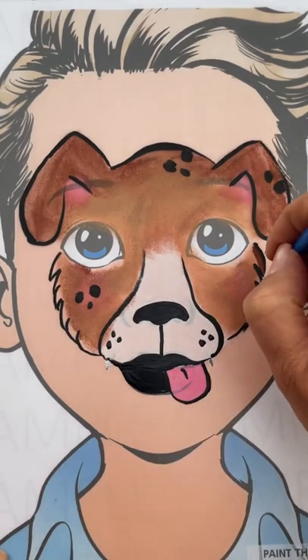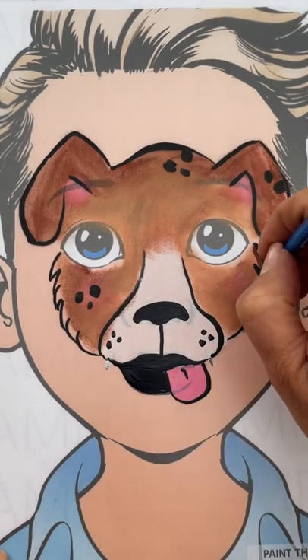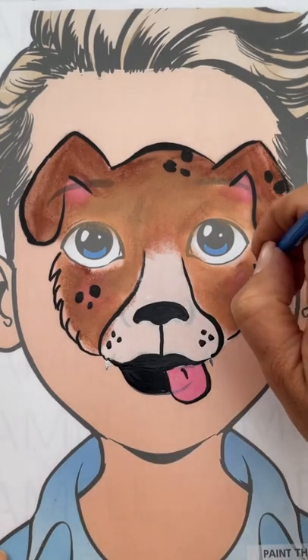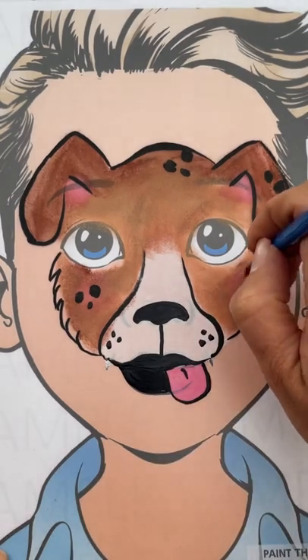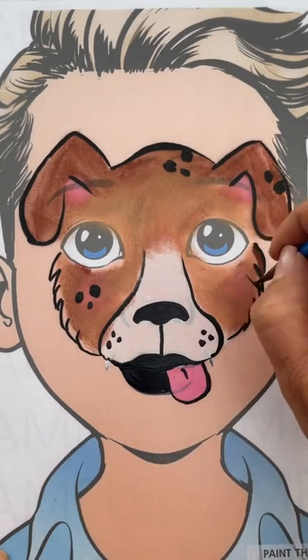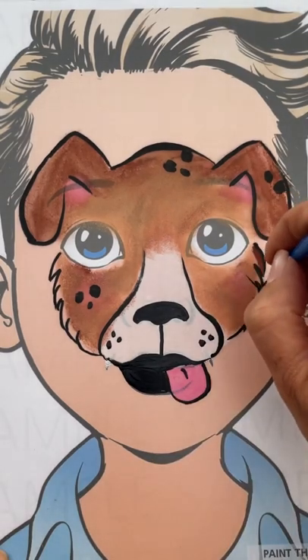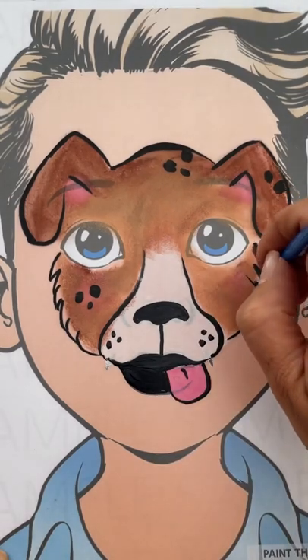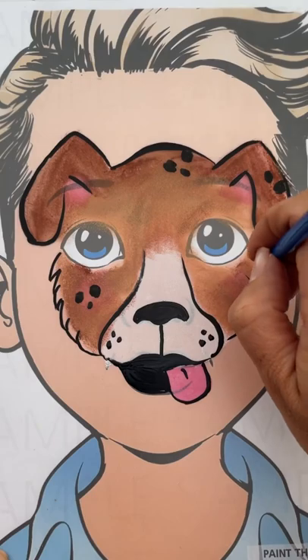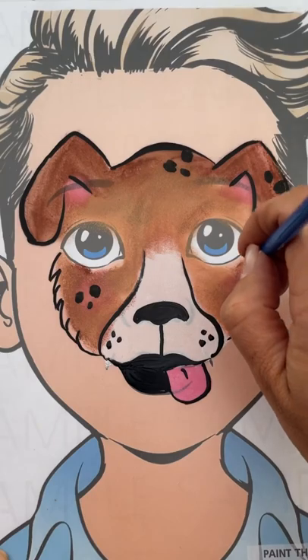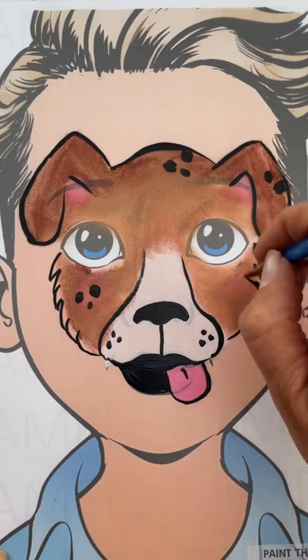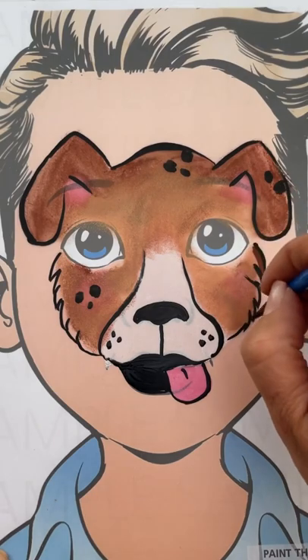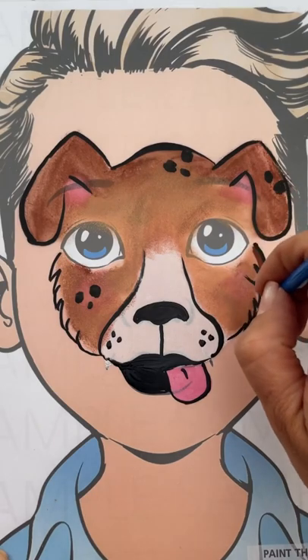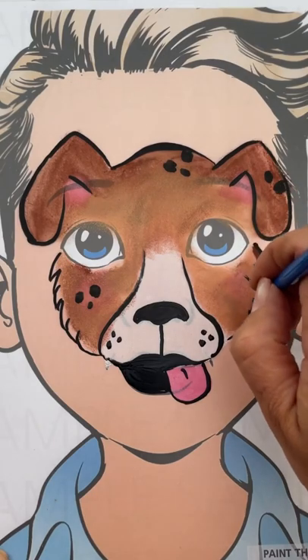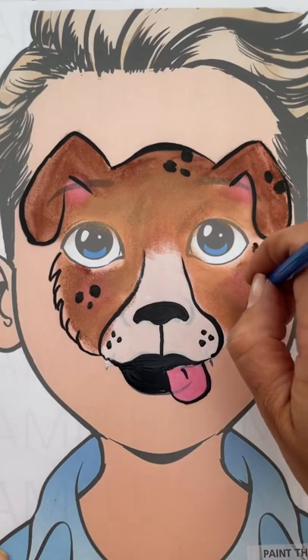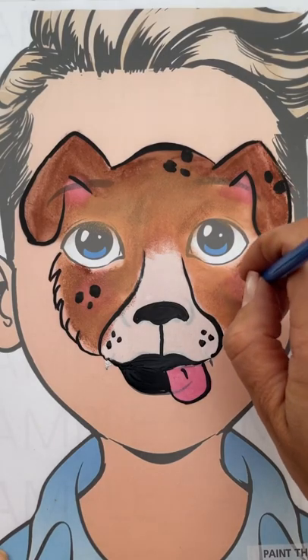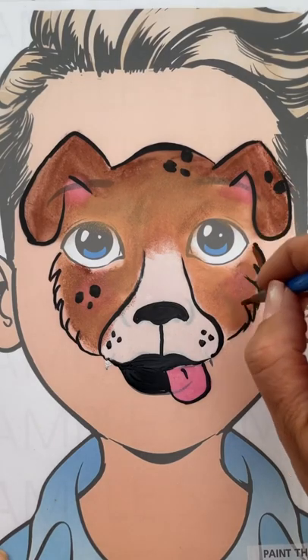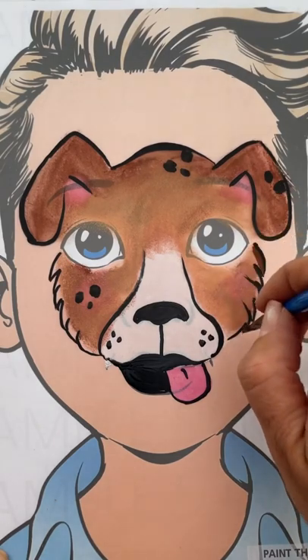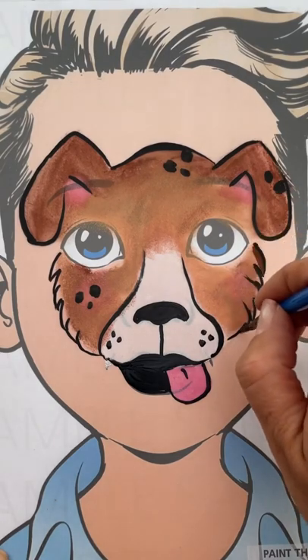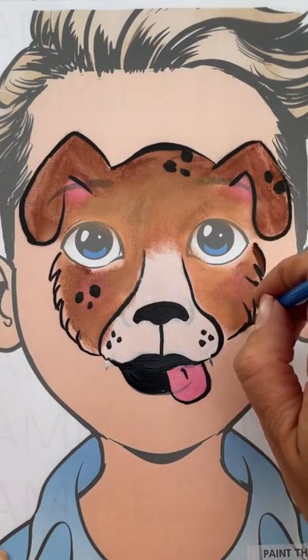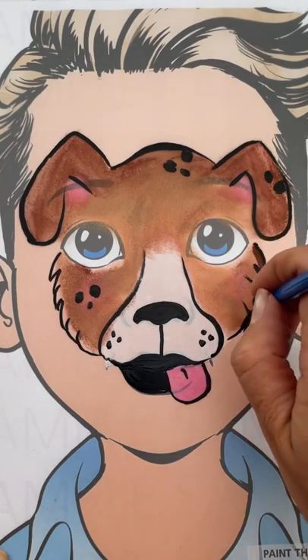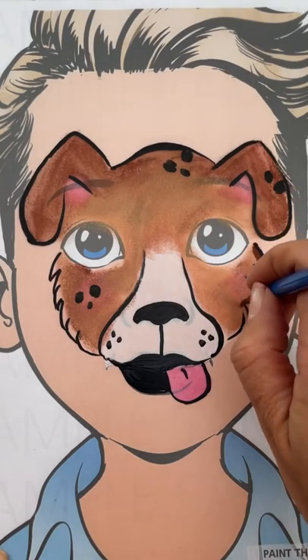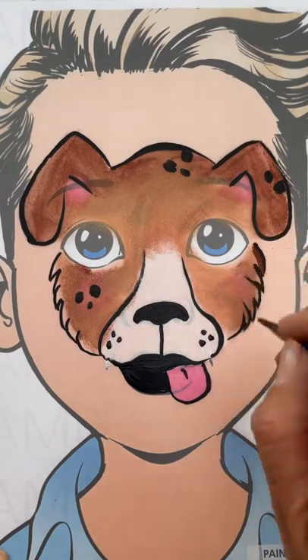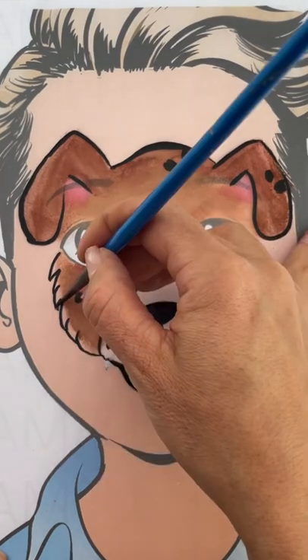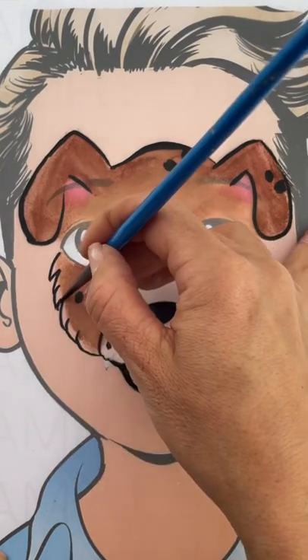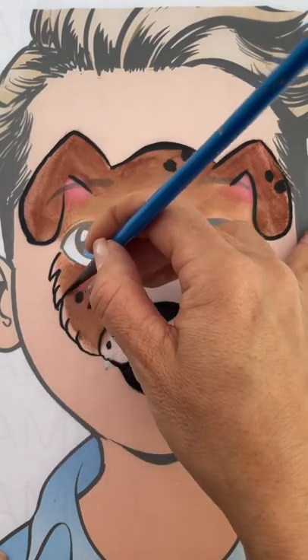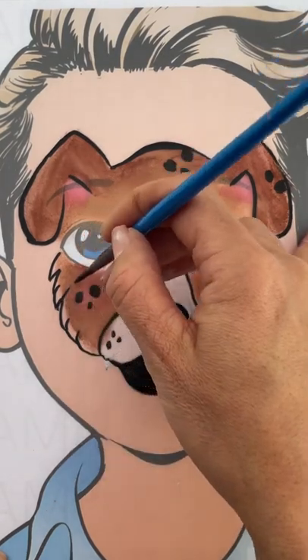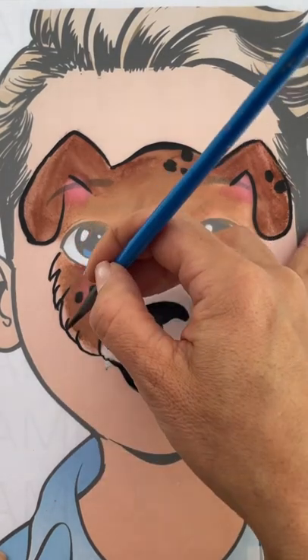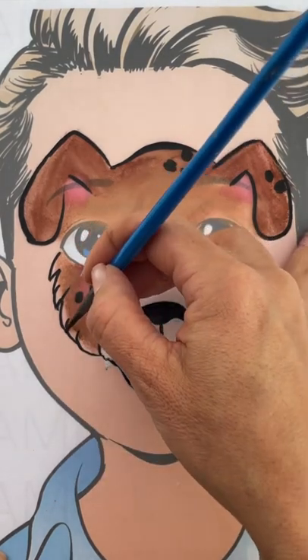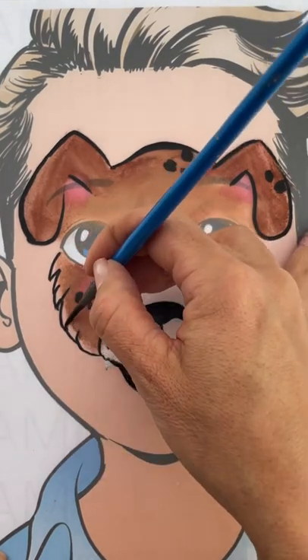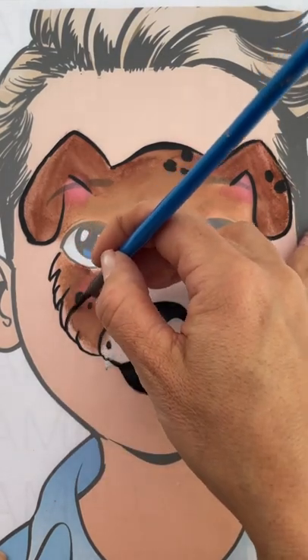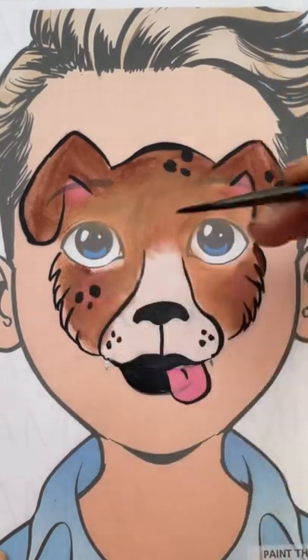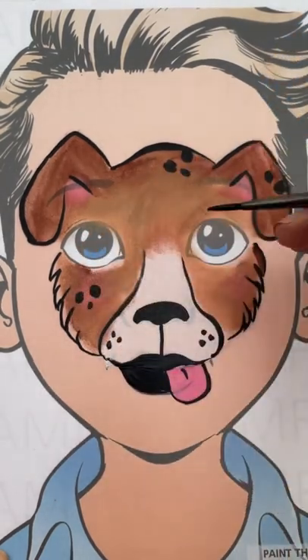You don't need to do this step, but I'm just further defining the side of the puppy dog's face fur.